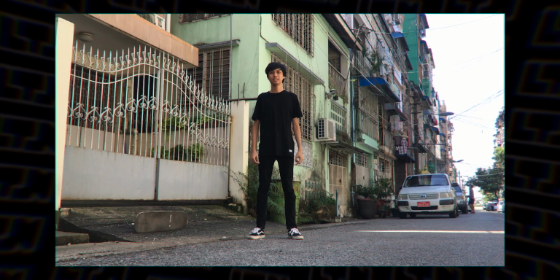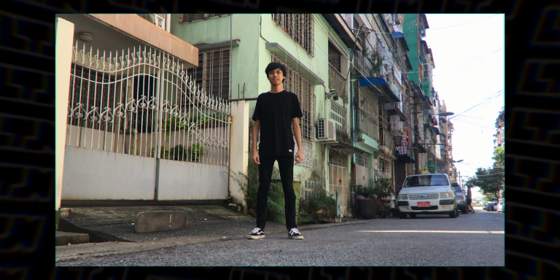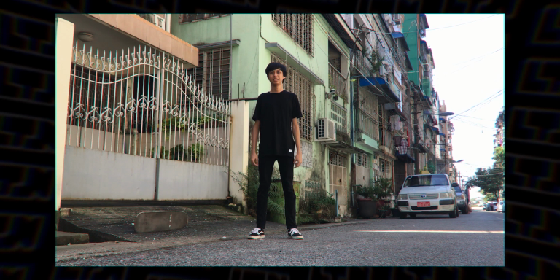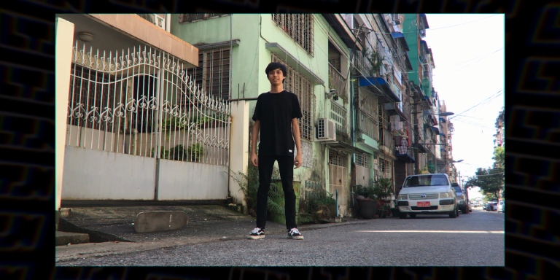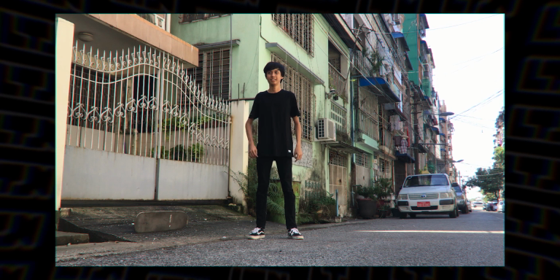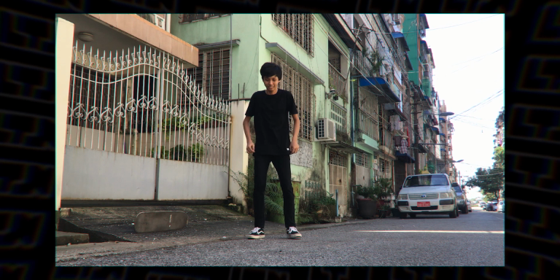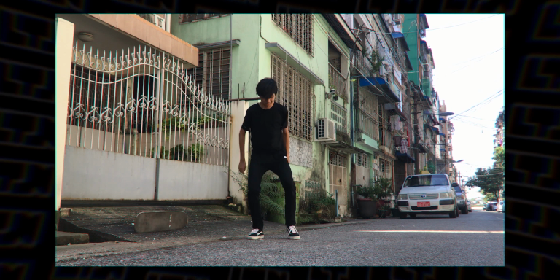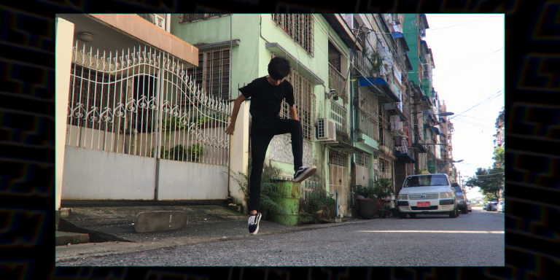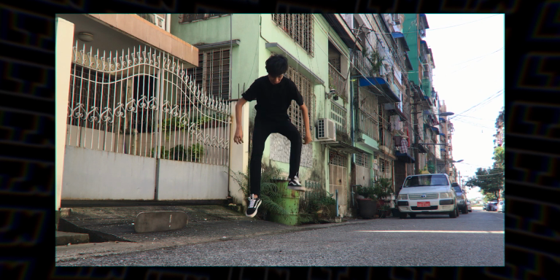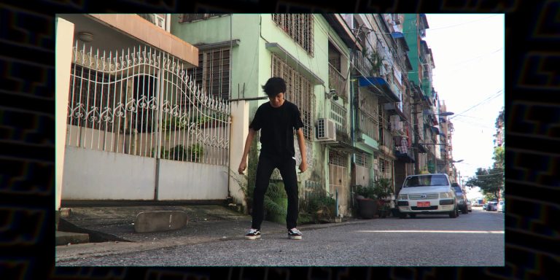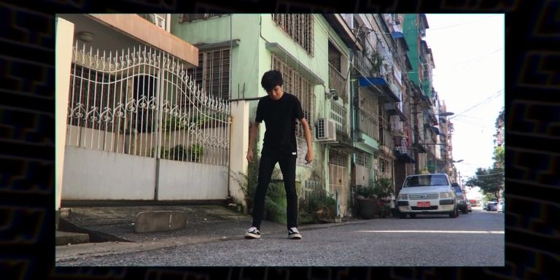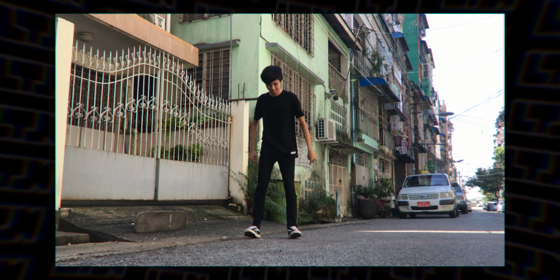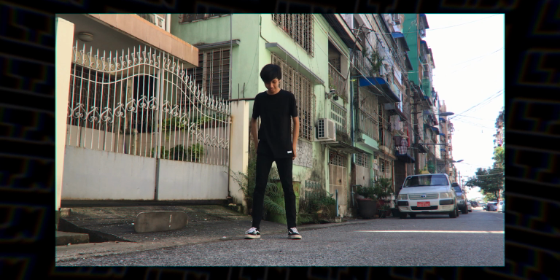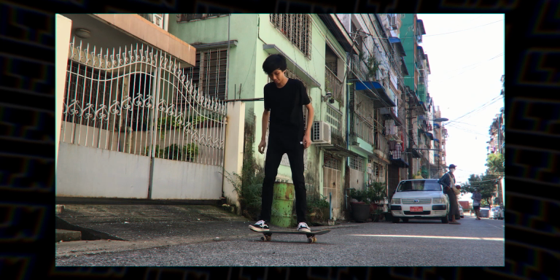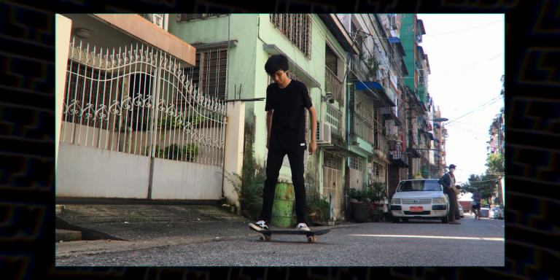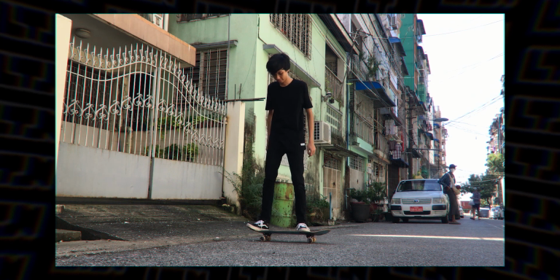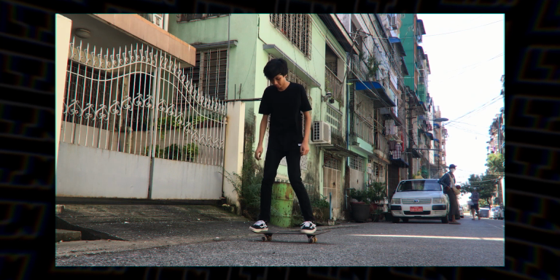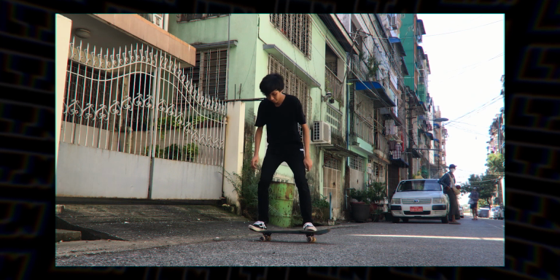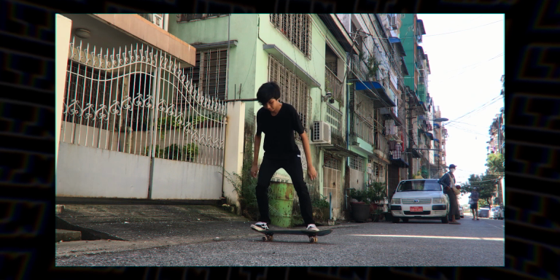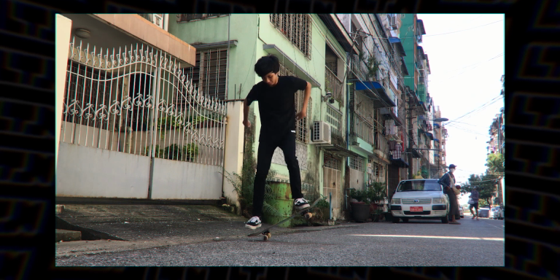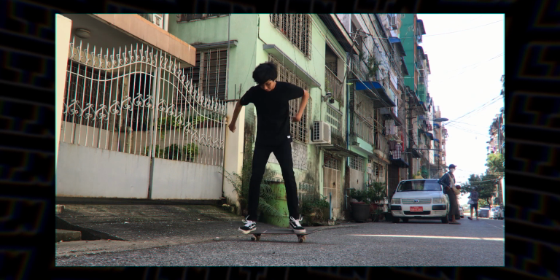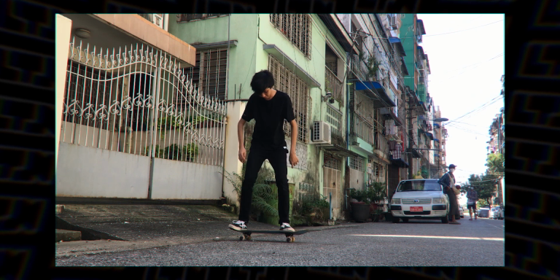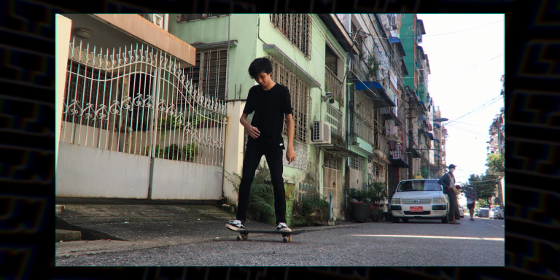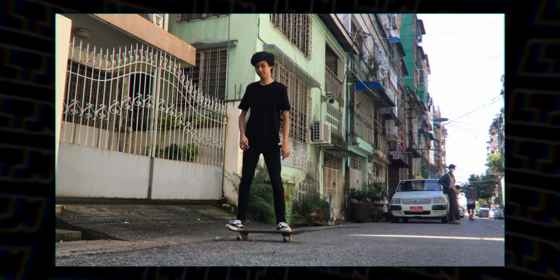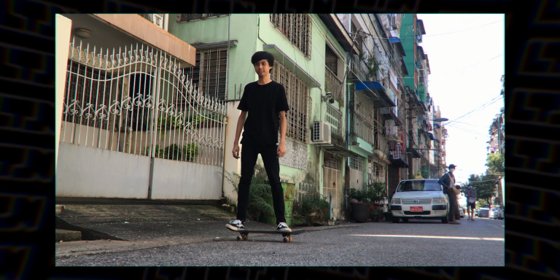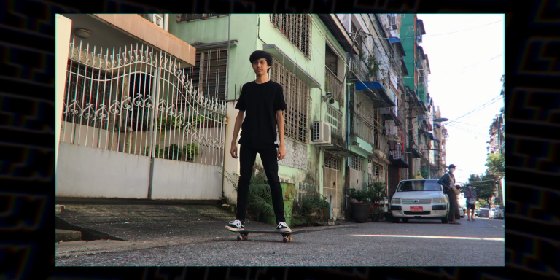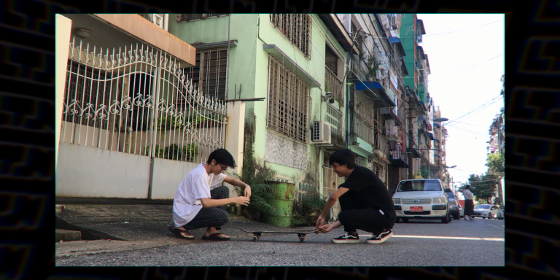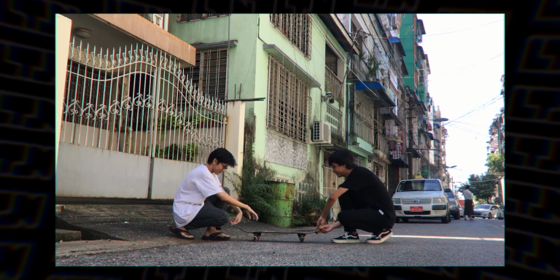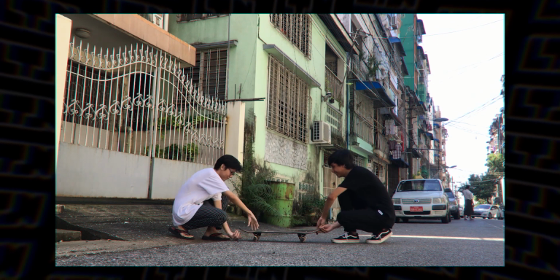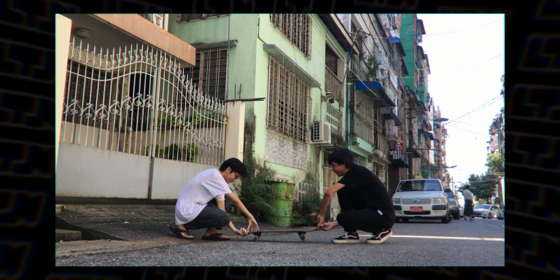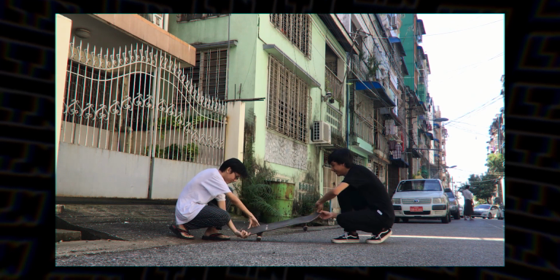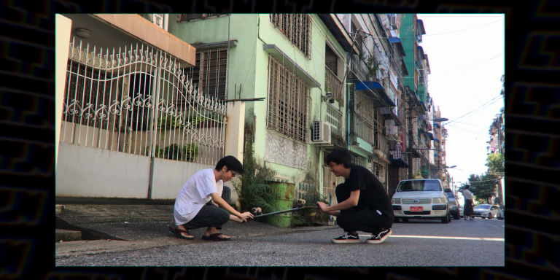First, film yourself jumping without a skateboard. Then with the skateboard, and also film the skateboard itself.